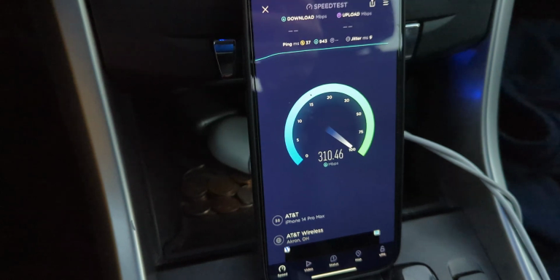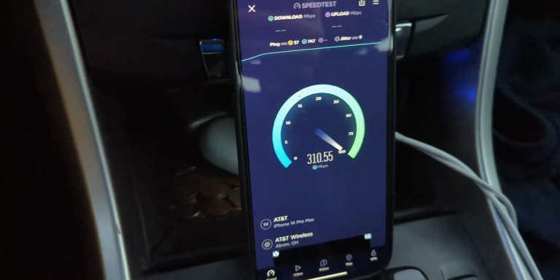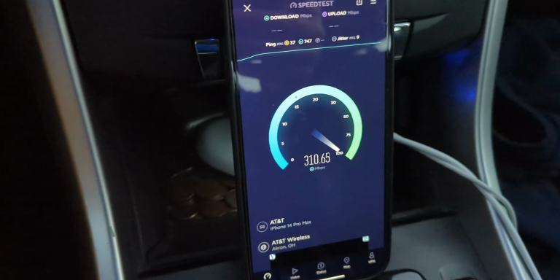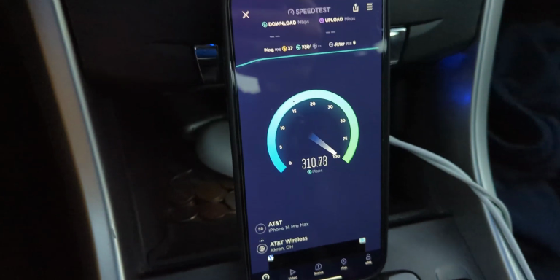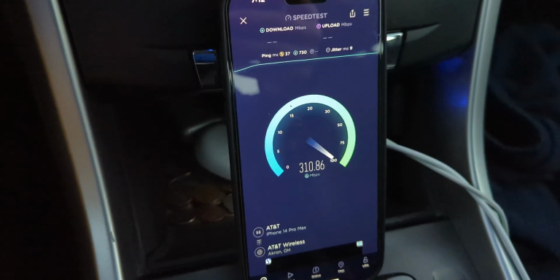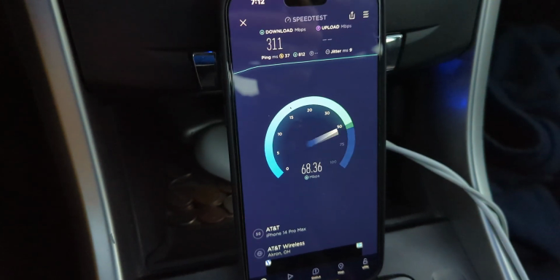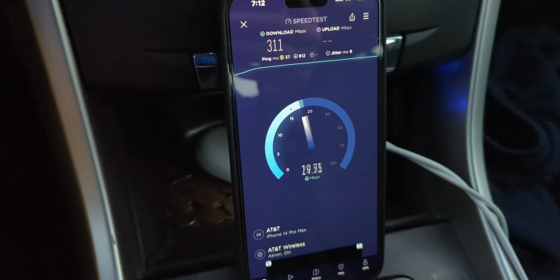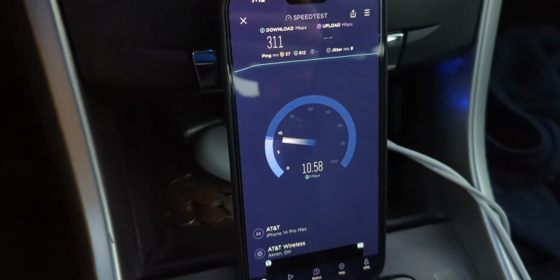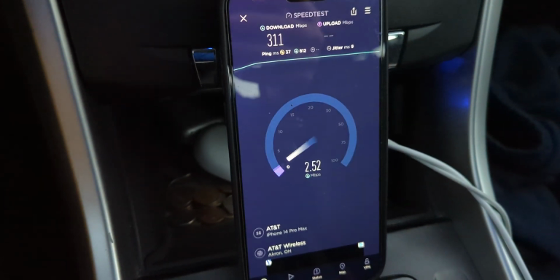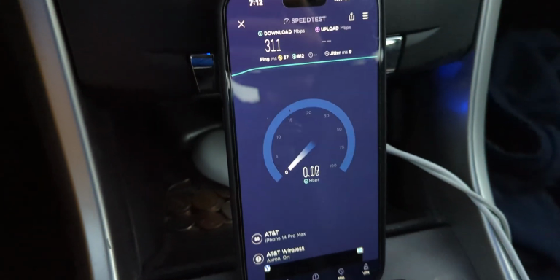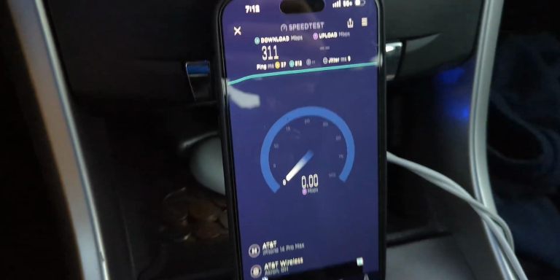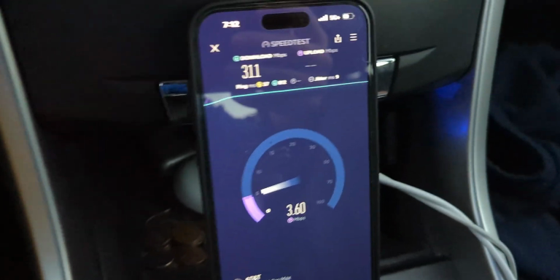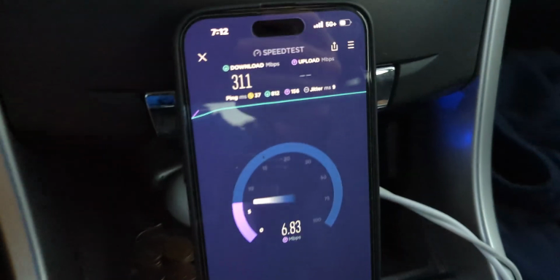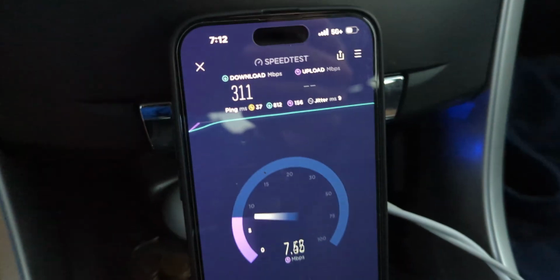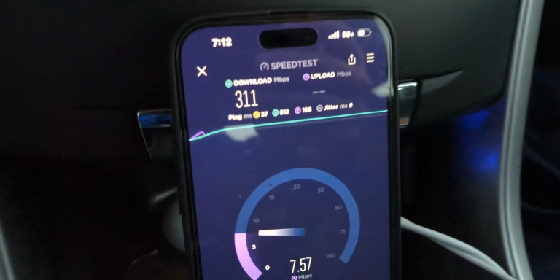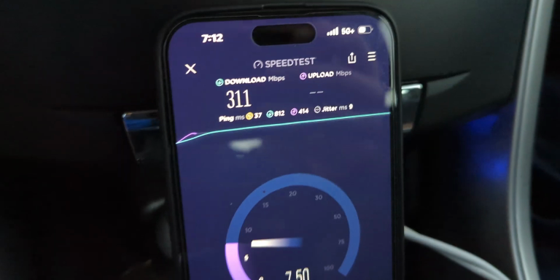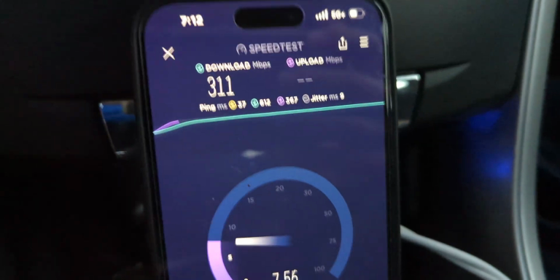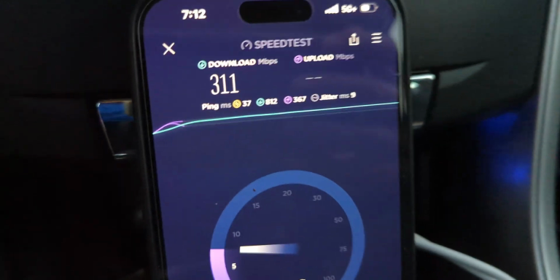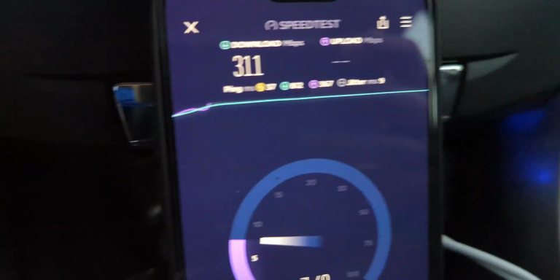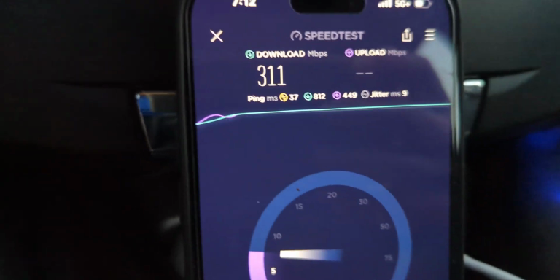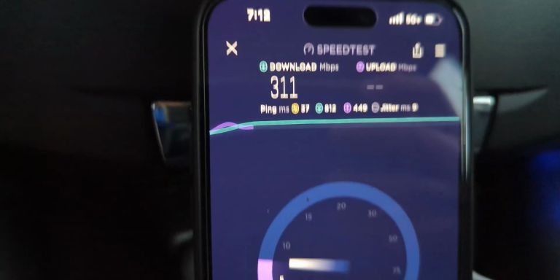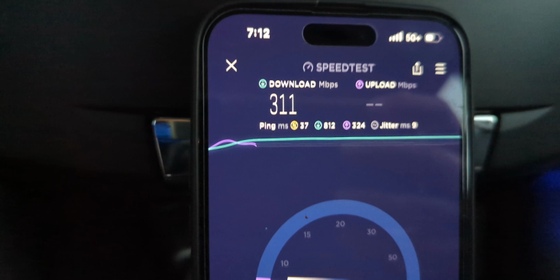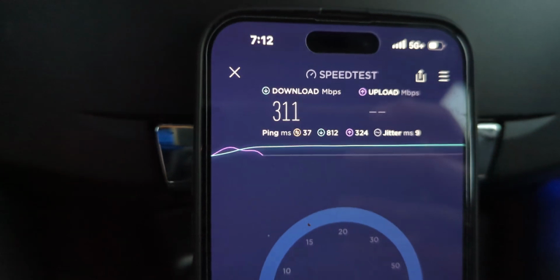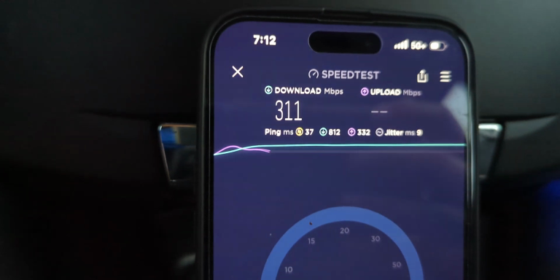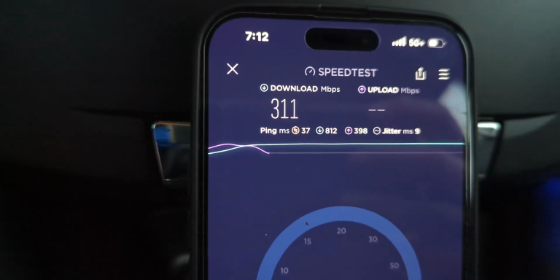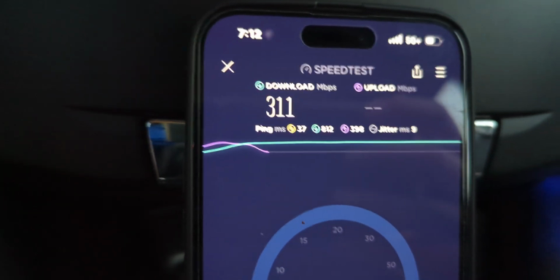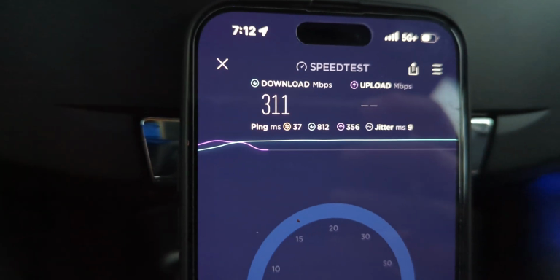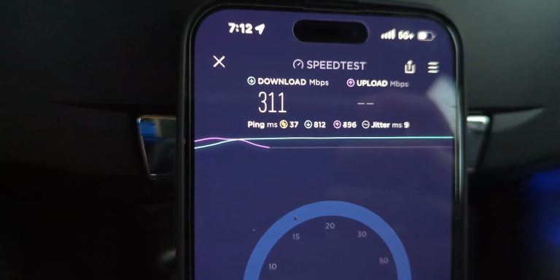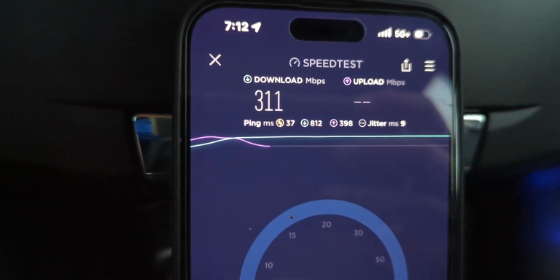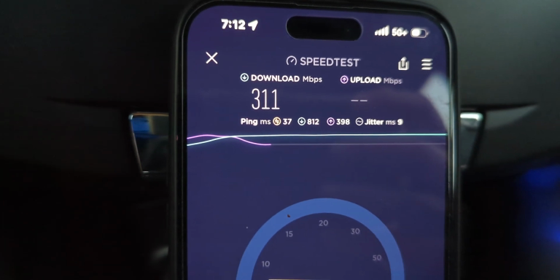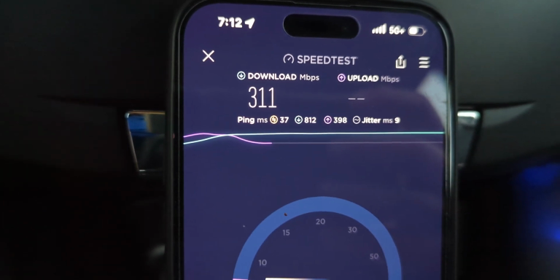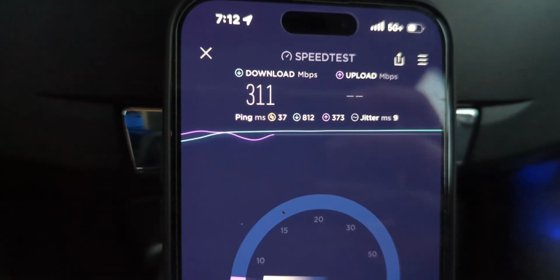What up SMT Nation, just a quick video for you guys here today. AT&T just turned on a new 5G Plus site here on my commute to work.